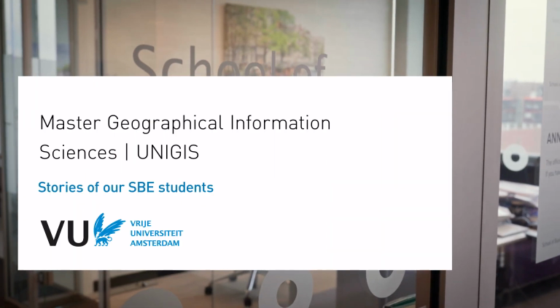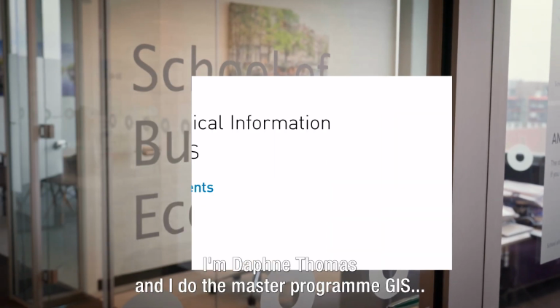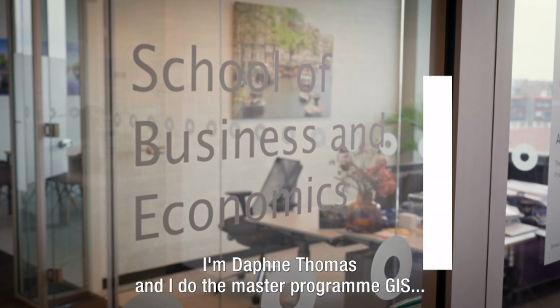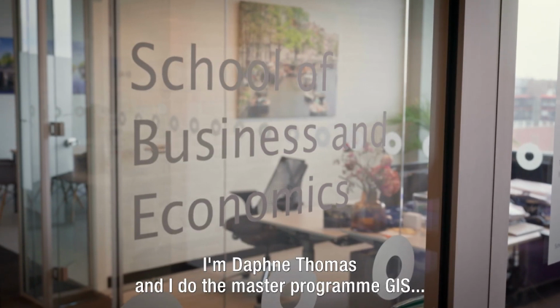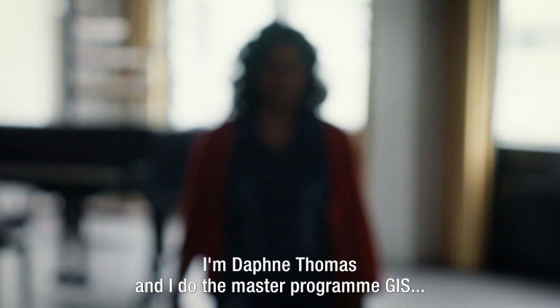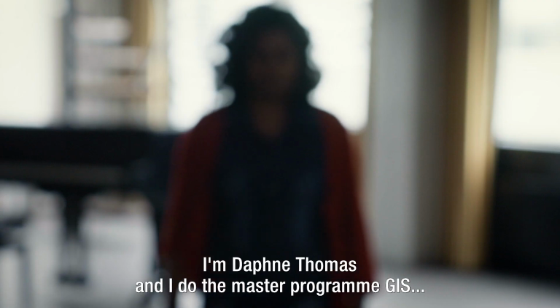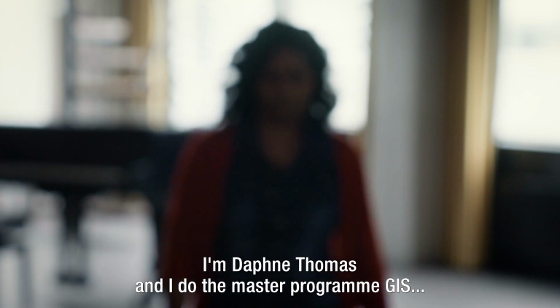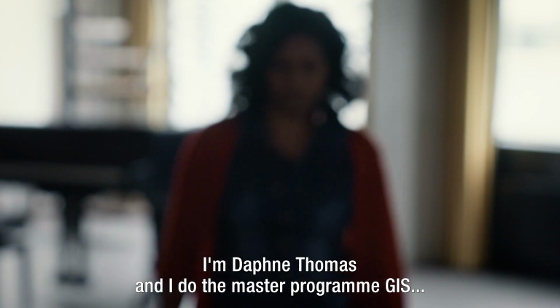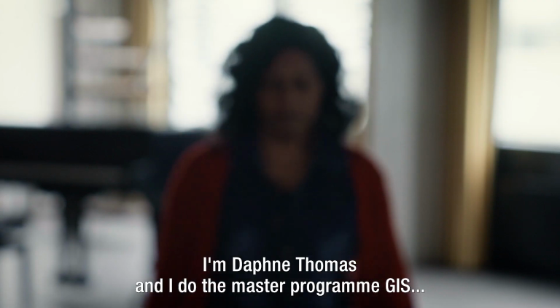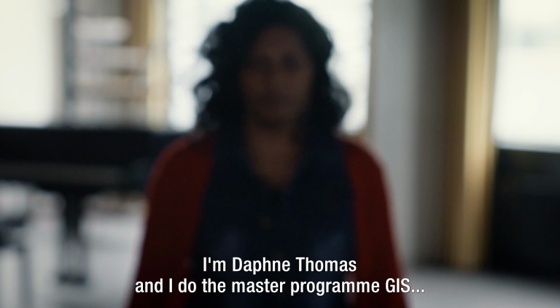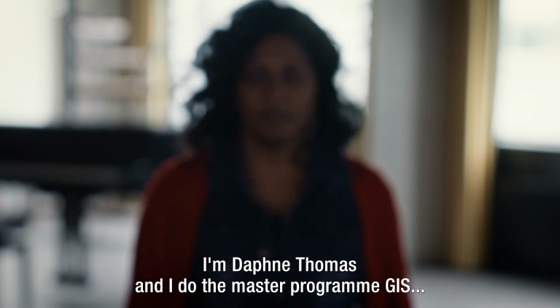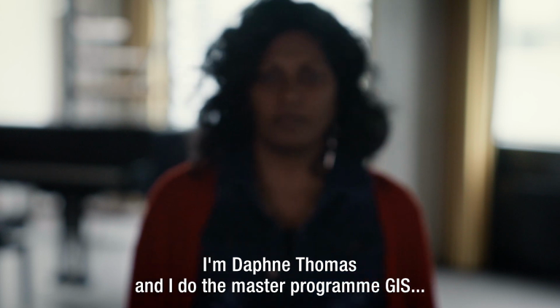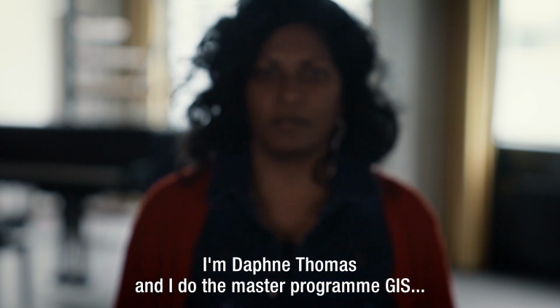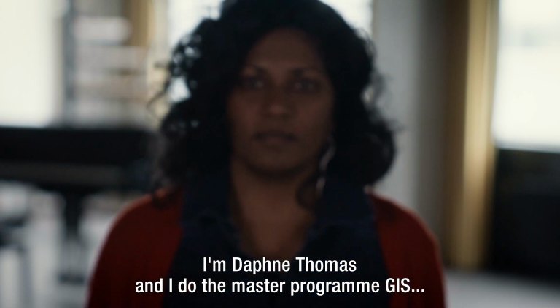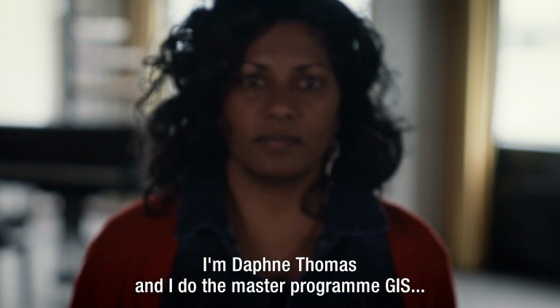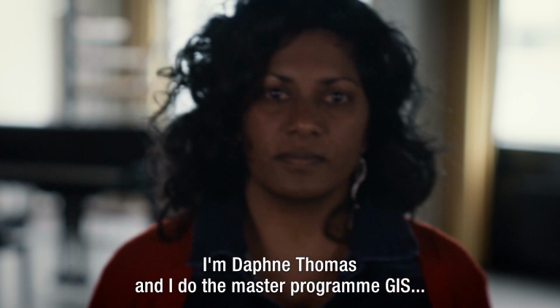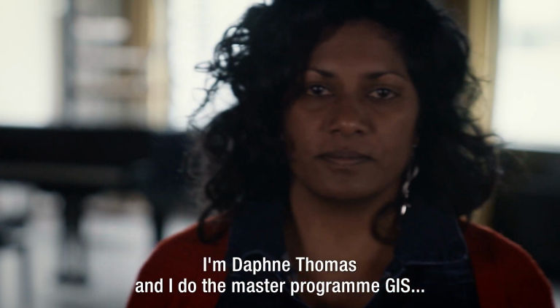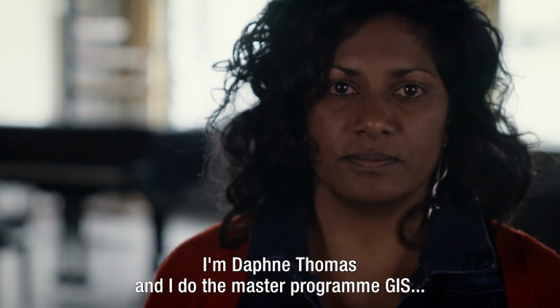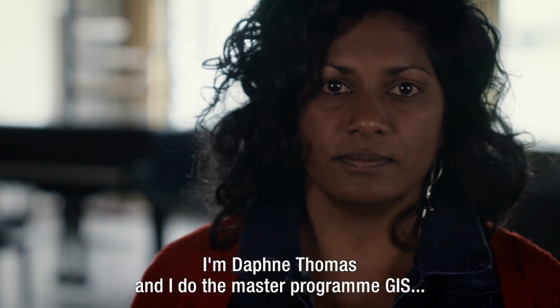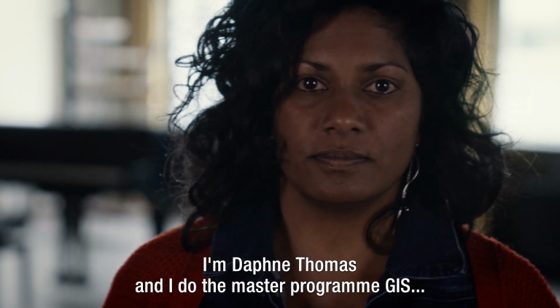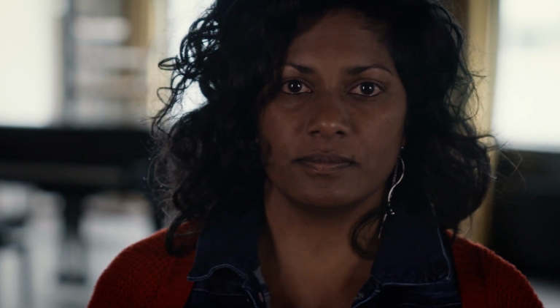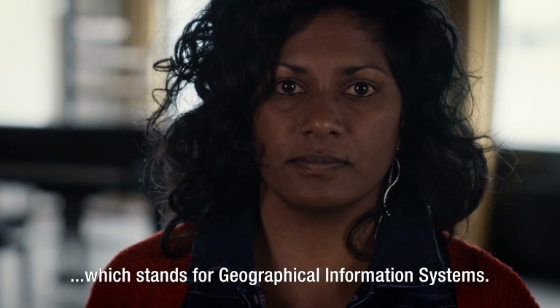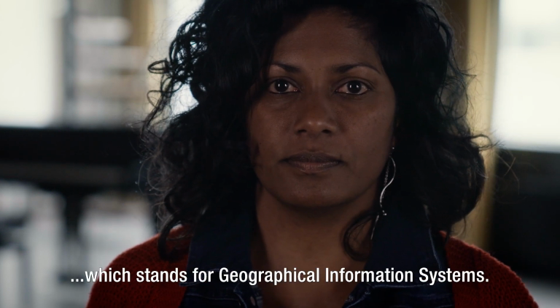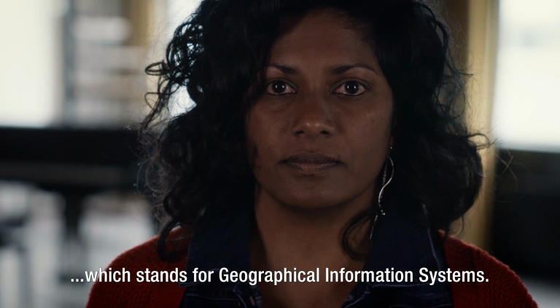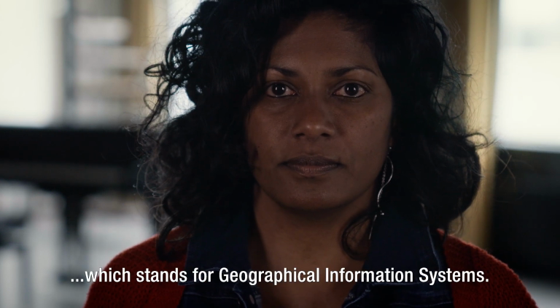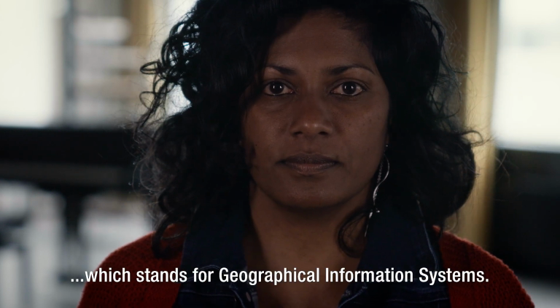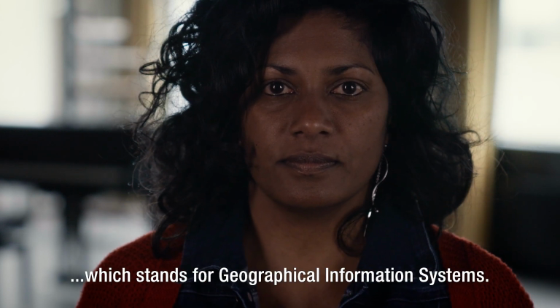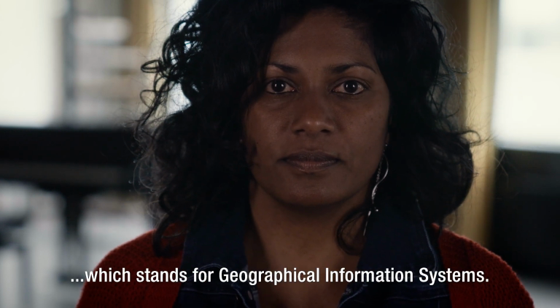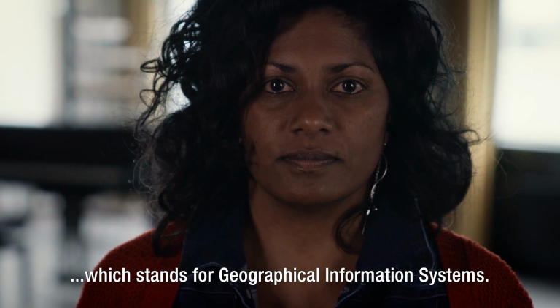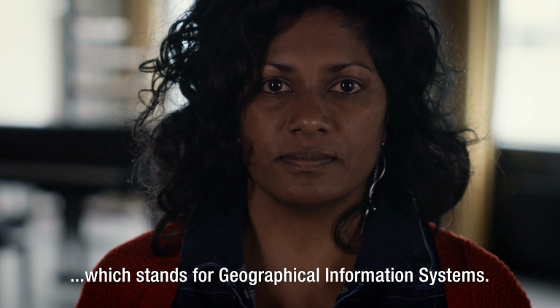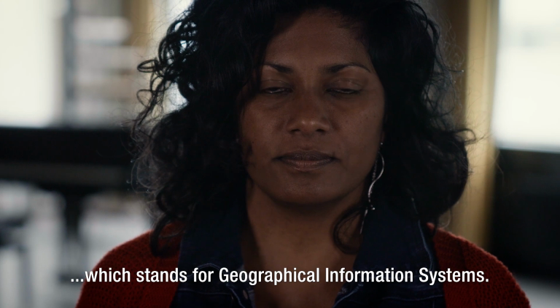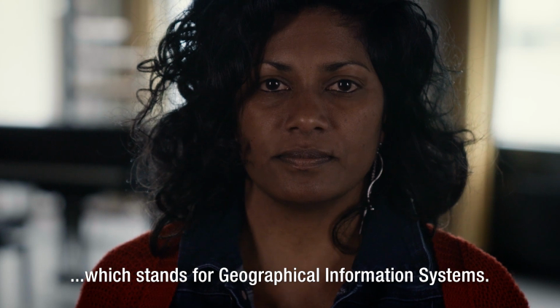I'm Daphne Thomas and I do the master's program GIS, which stands for Geographical Information Systems.